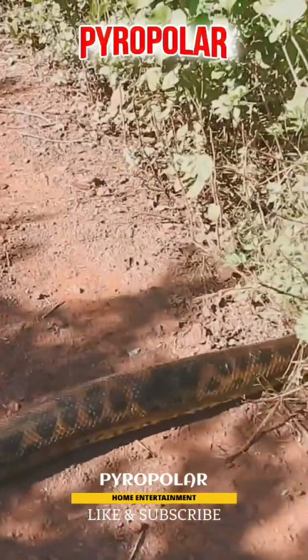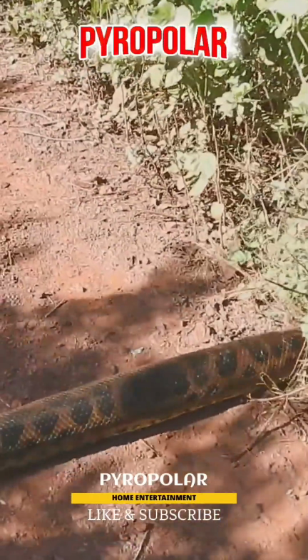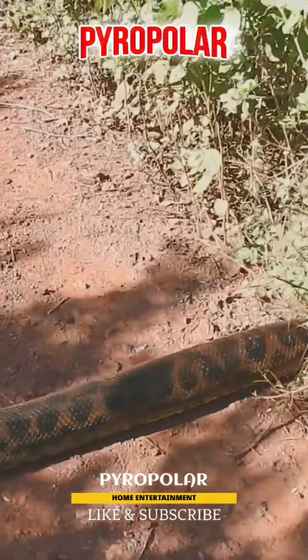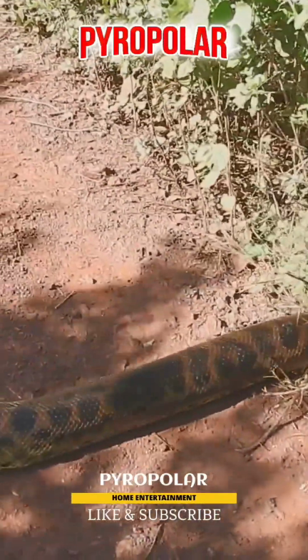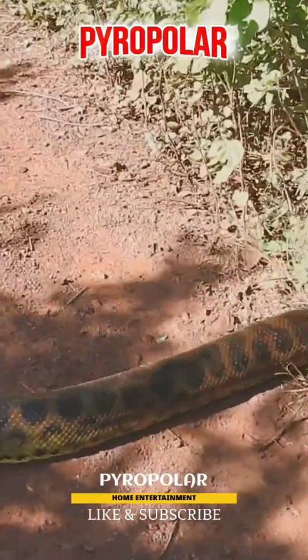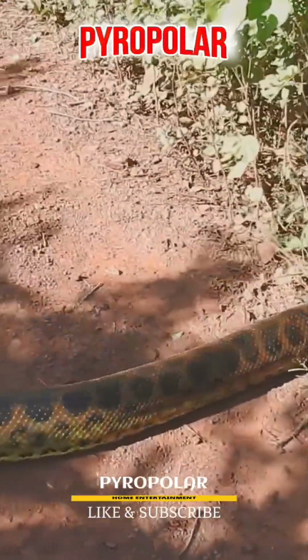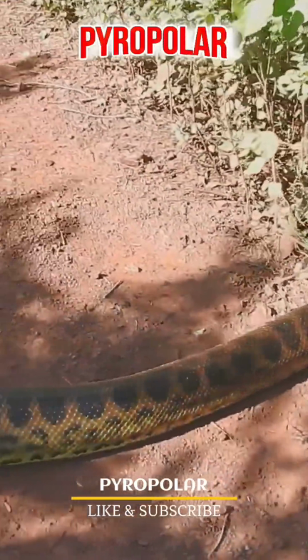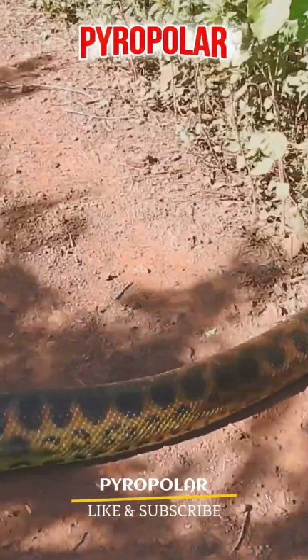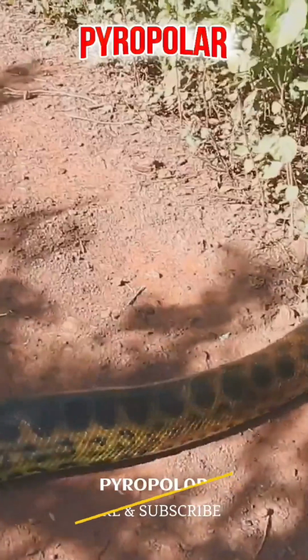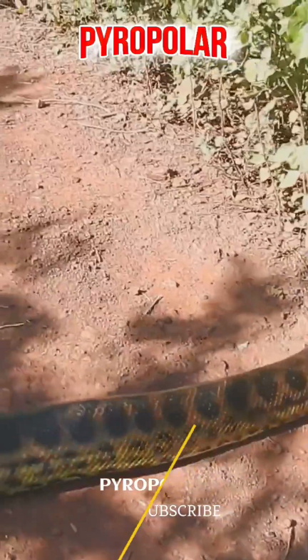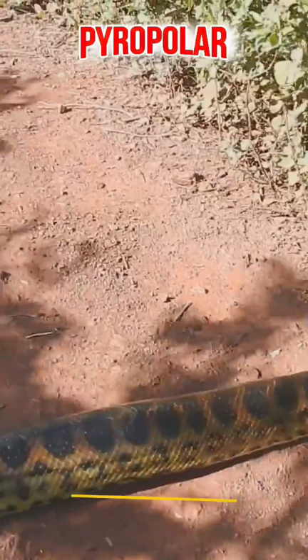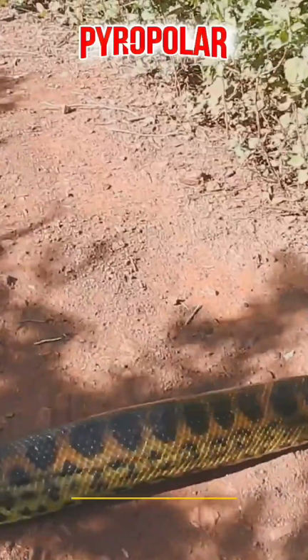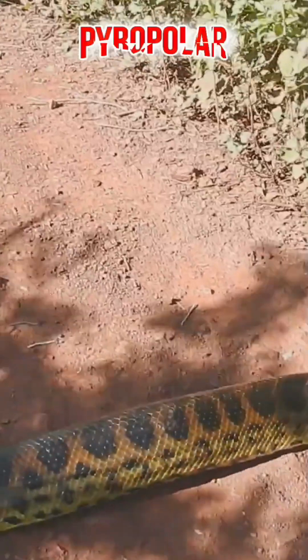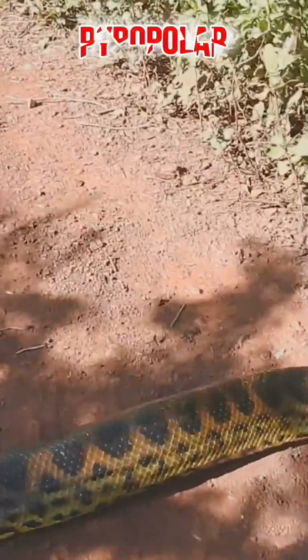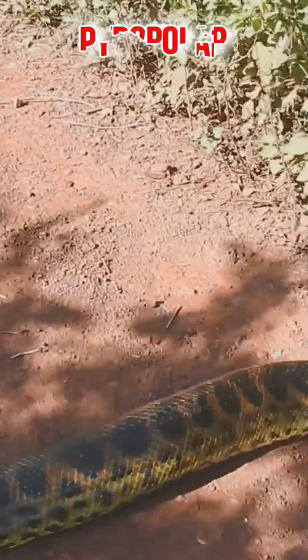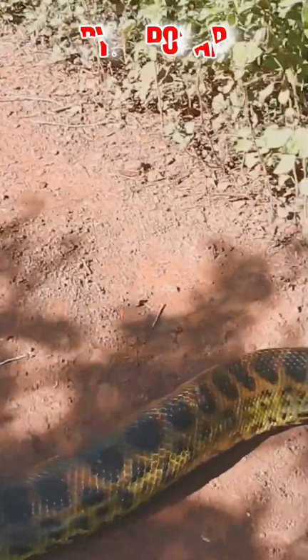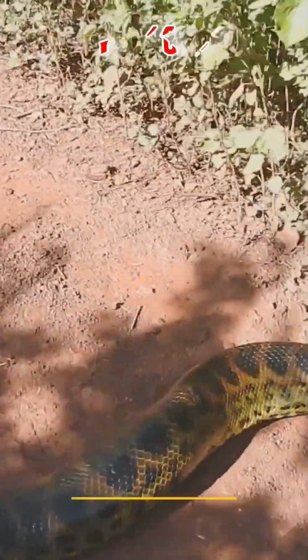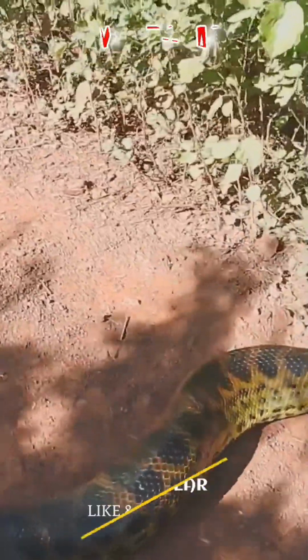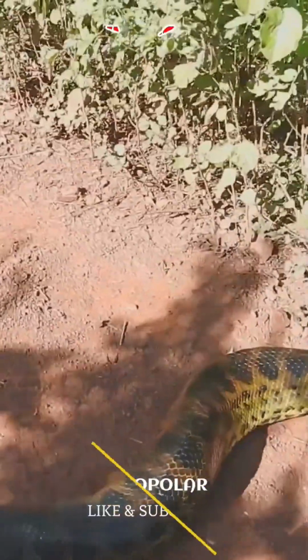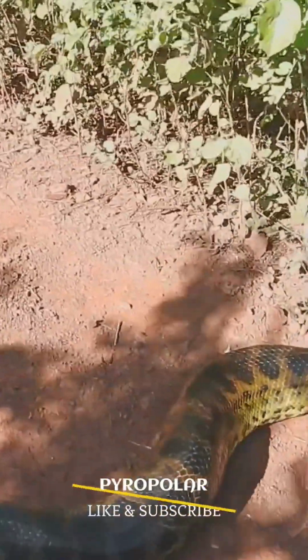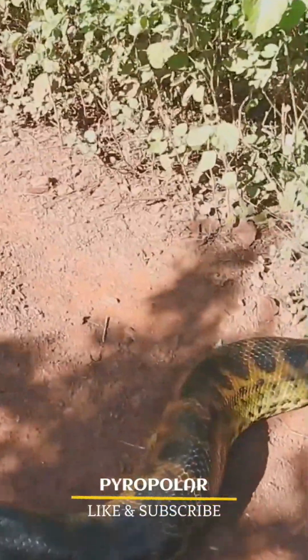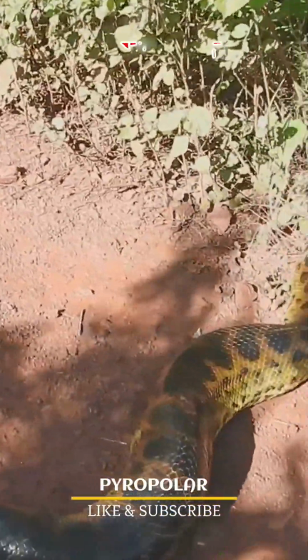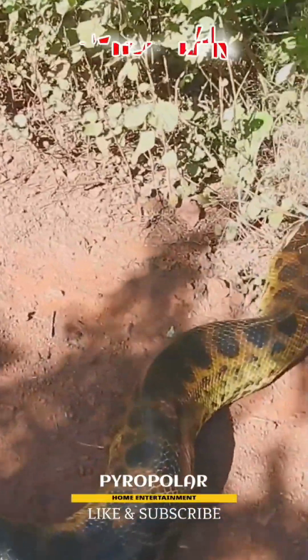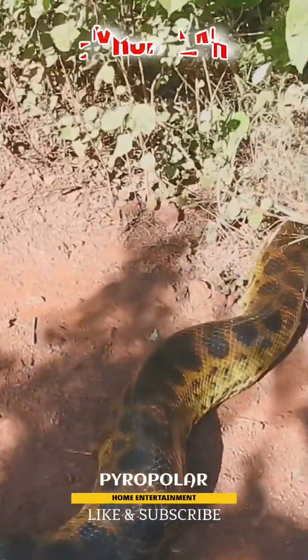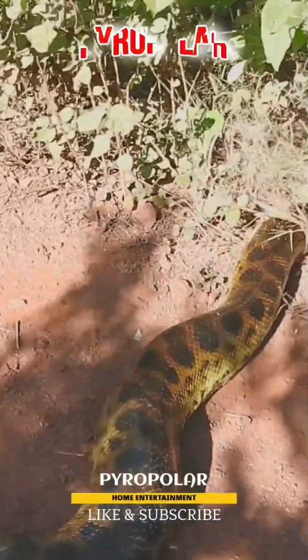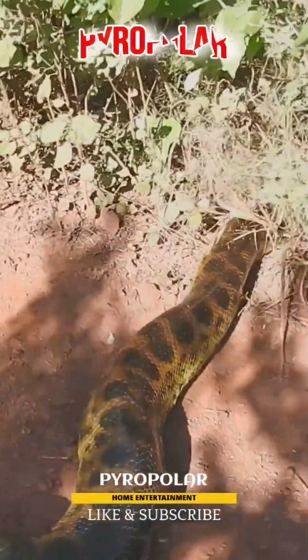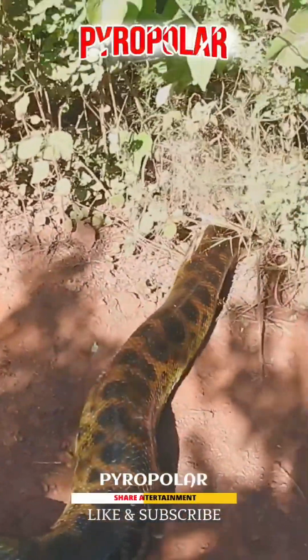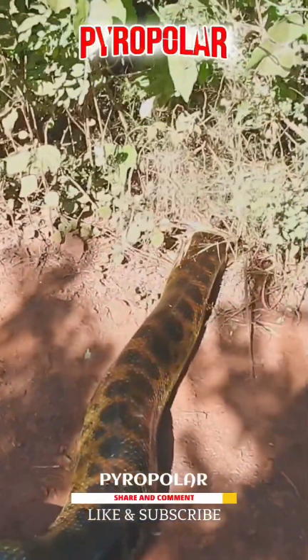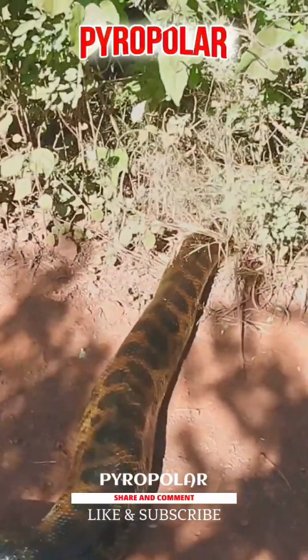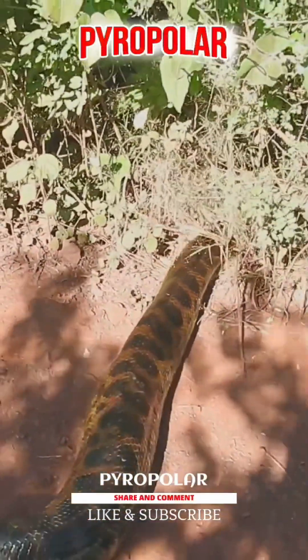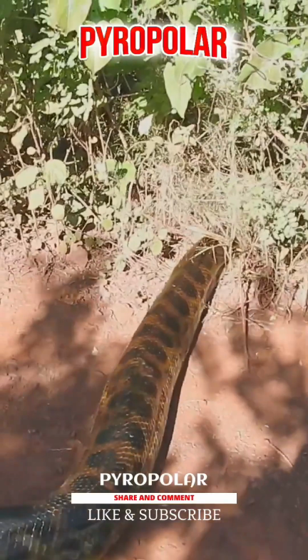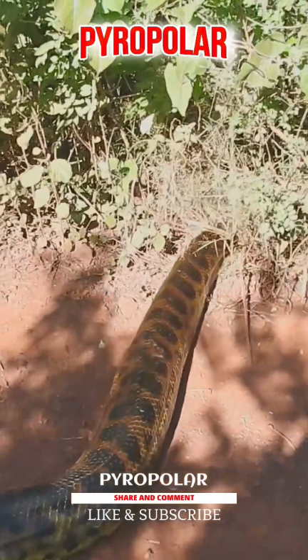Another common name for the Bolivian anaconda species is the Beni anaconda, native to the Beni region of Bolivia where it usually lives.